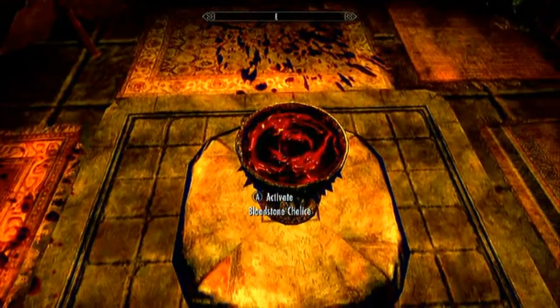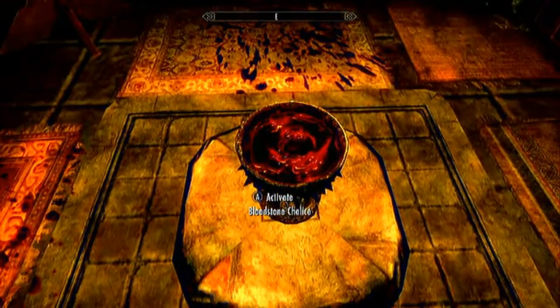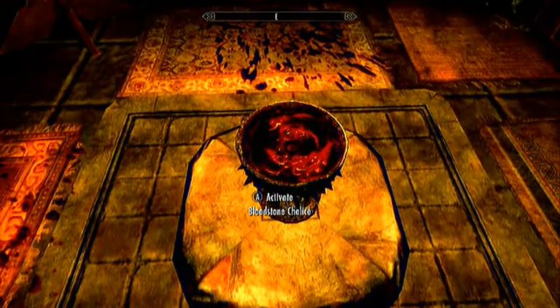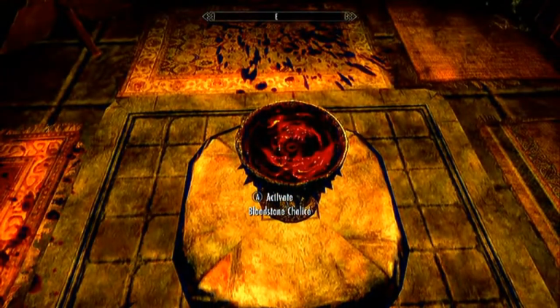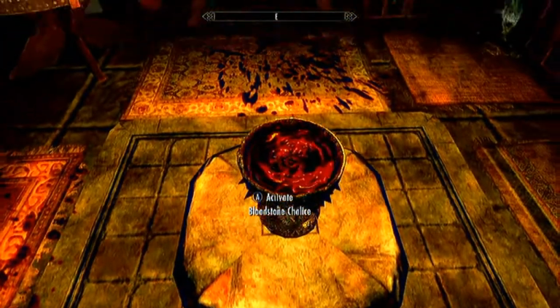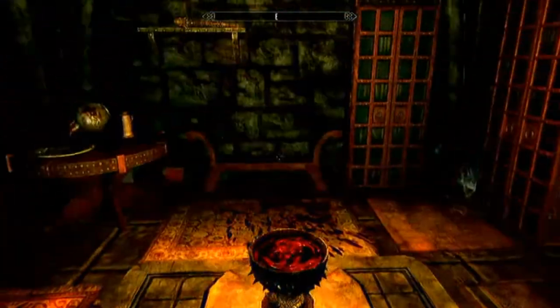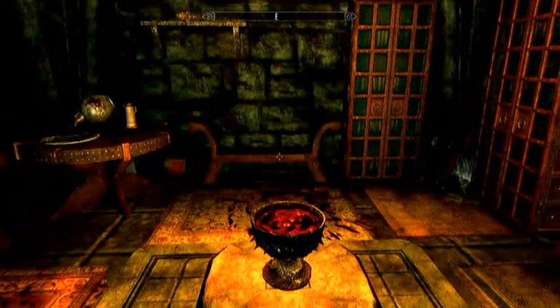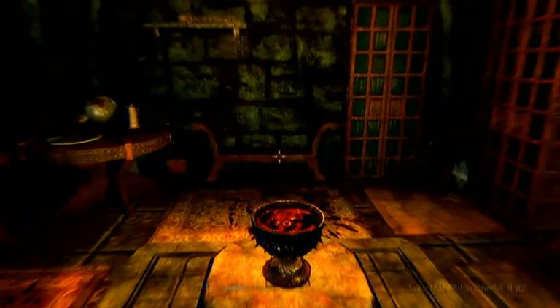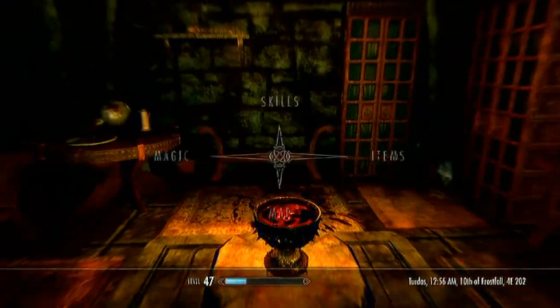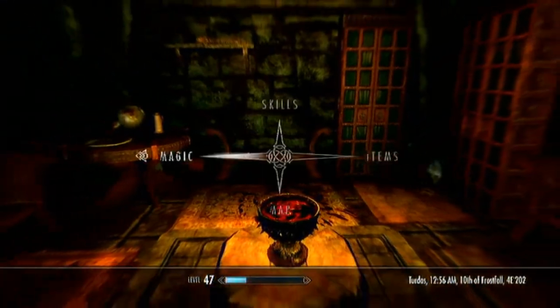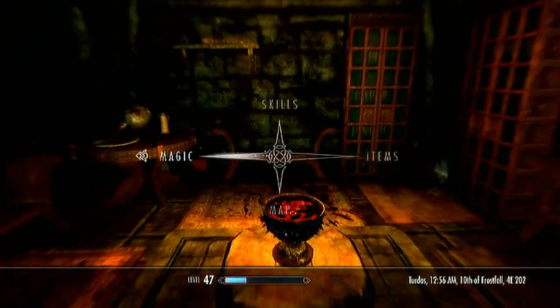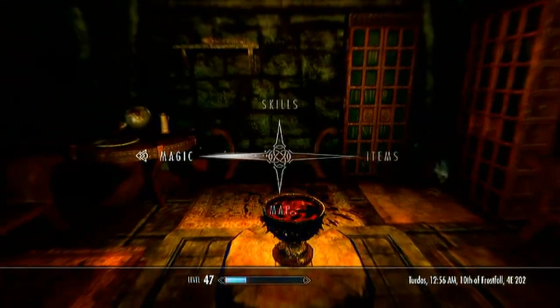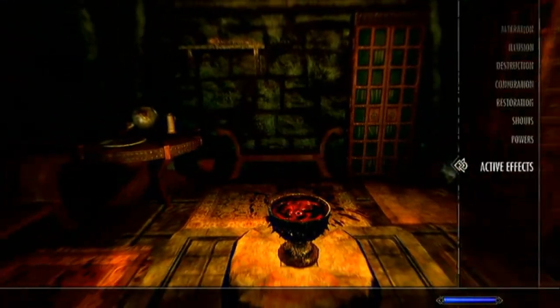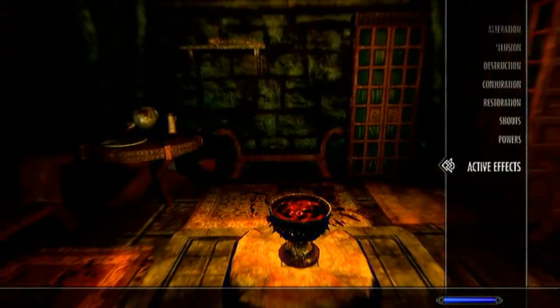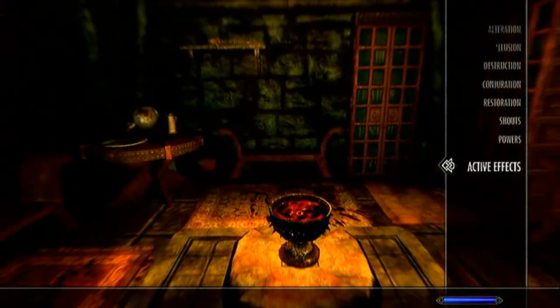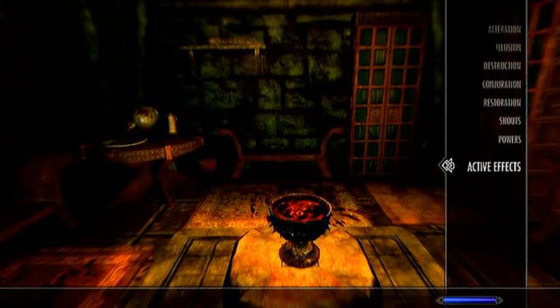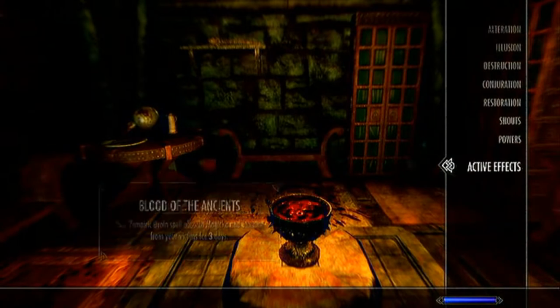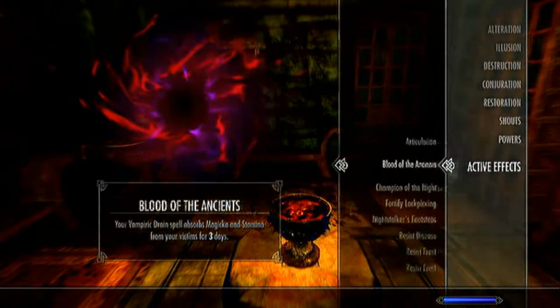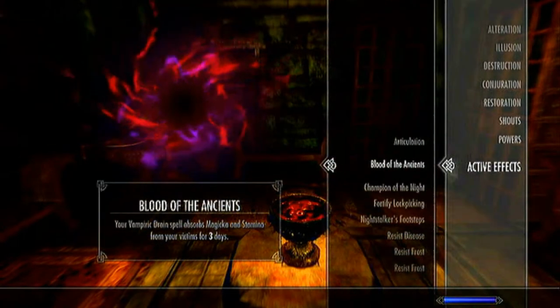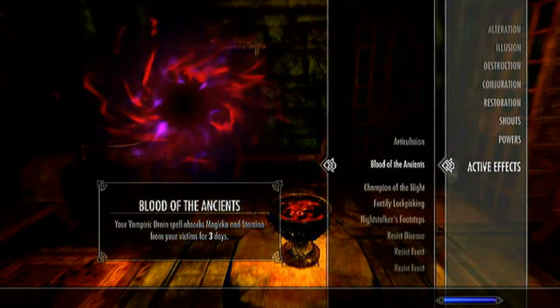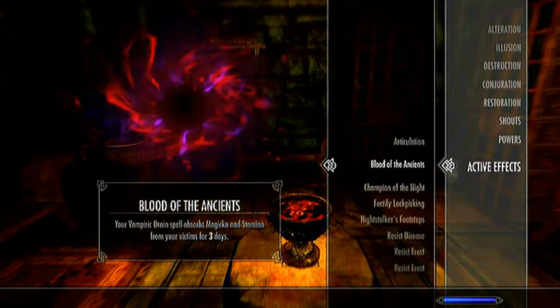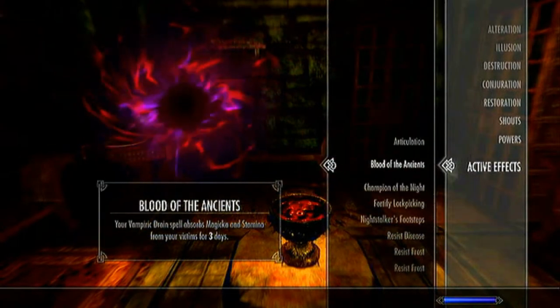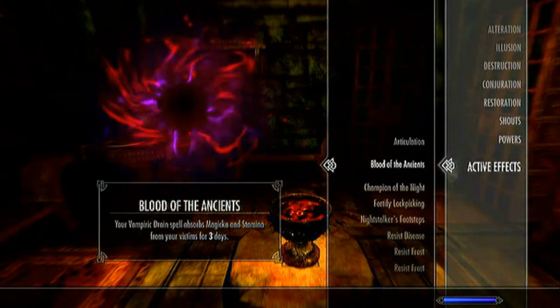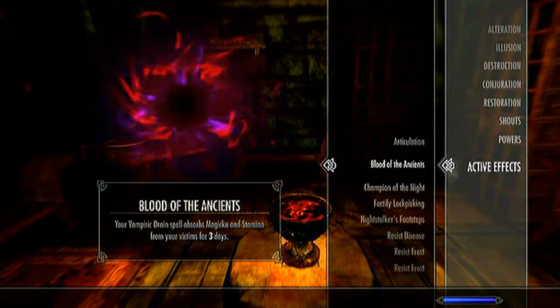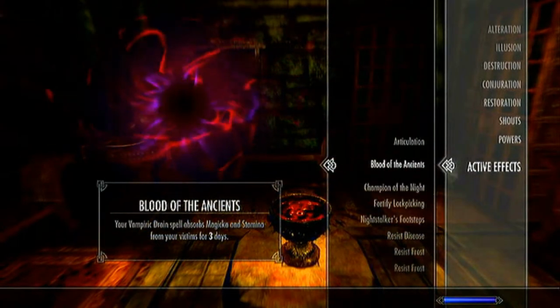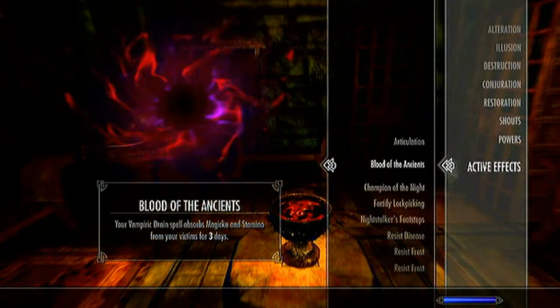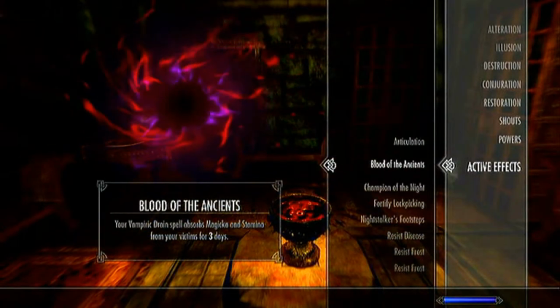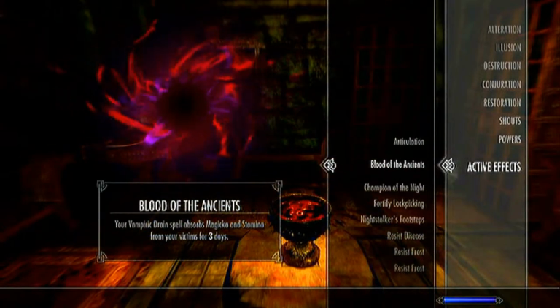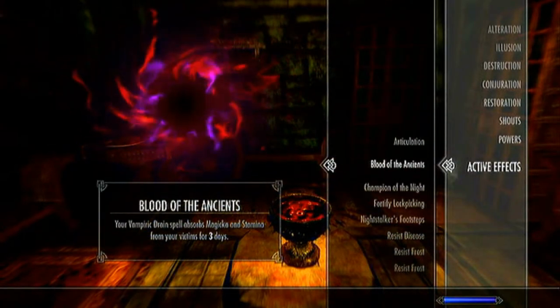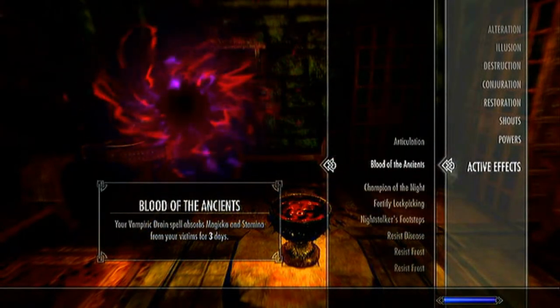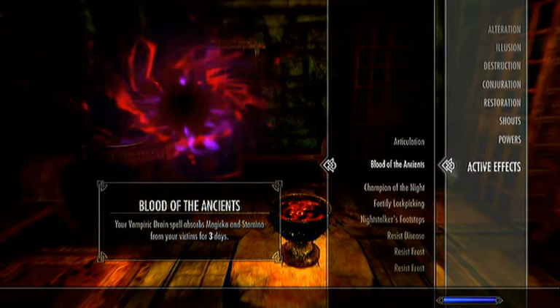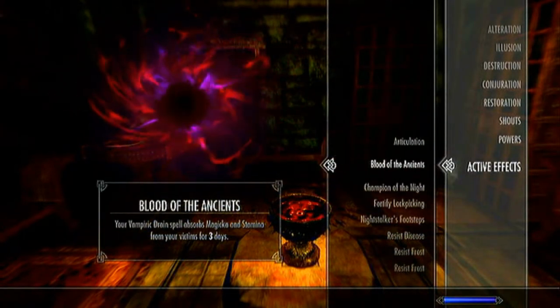You just go here, you press activate, and then you go to your magic active effects, and there's your bloodstone challenge thing that does it for 3 days.